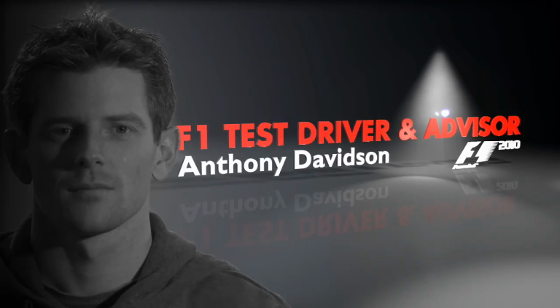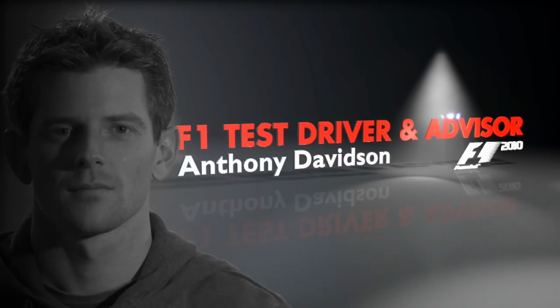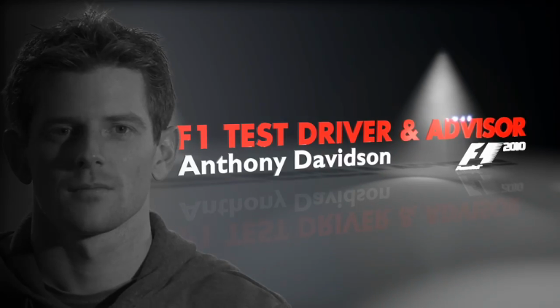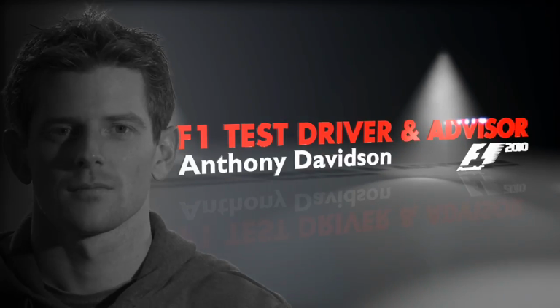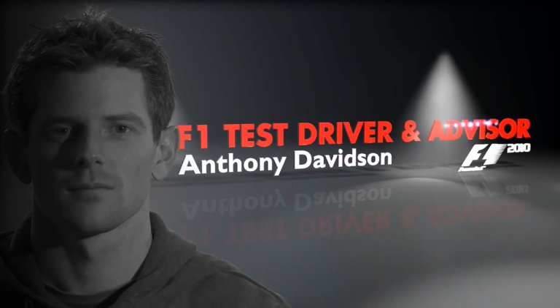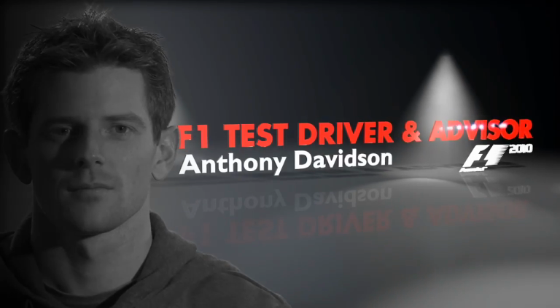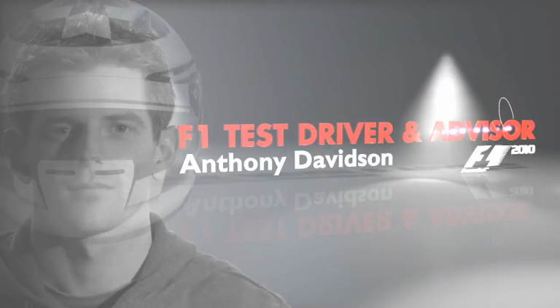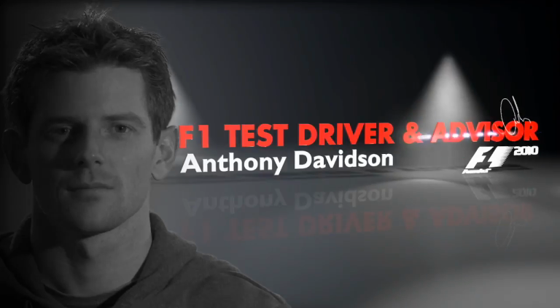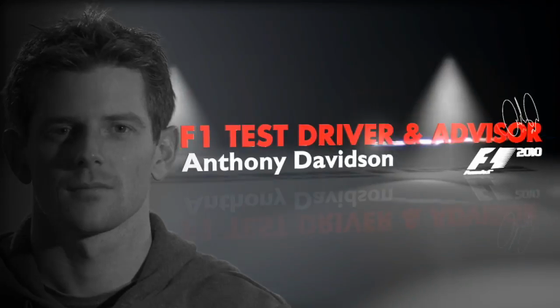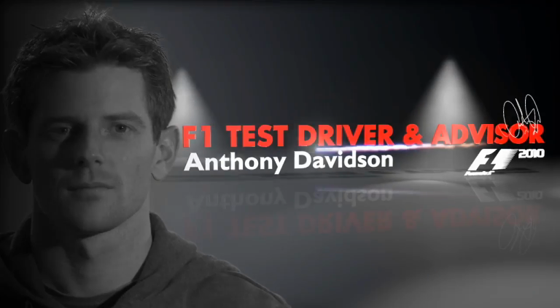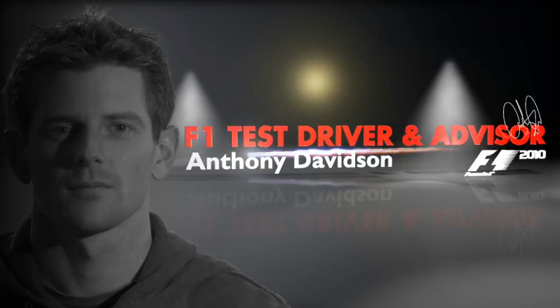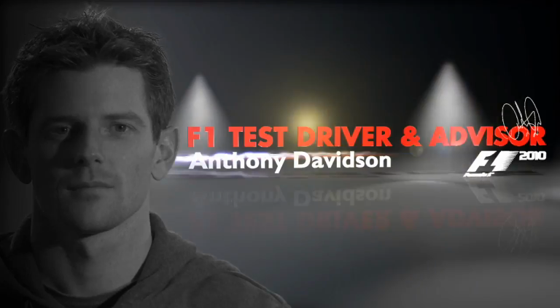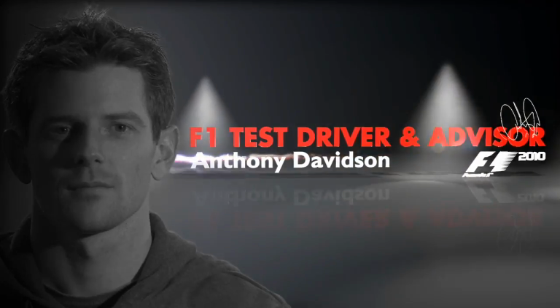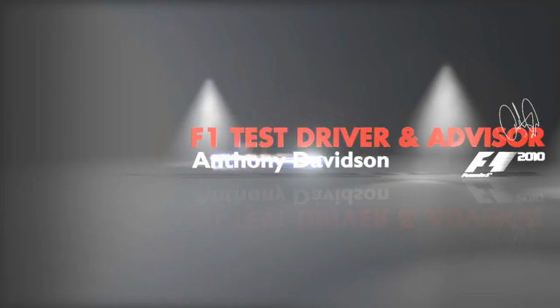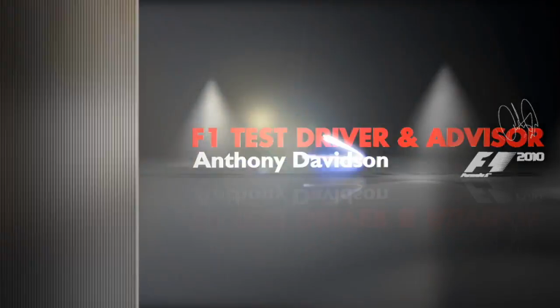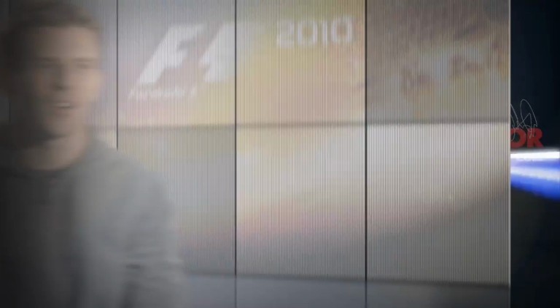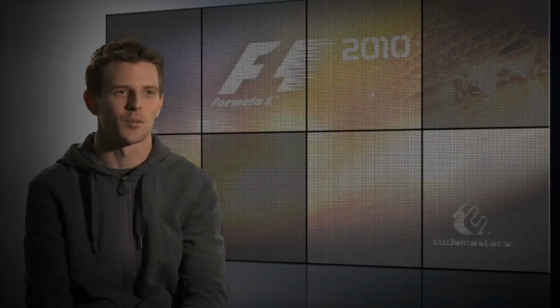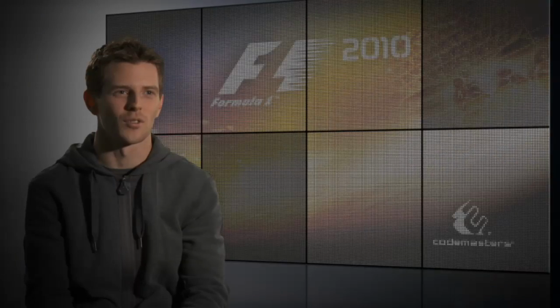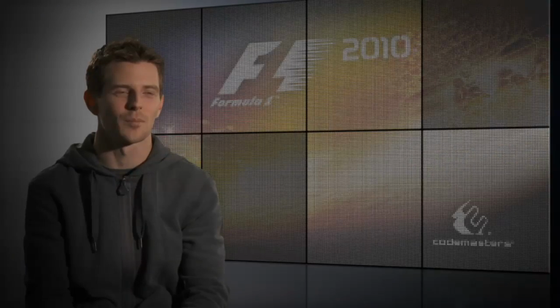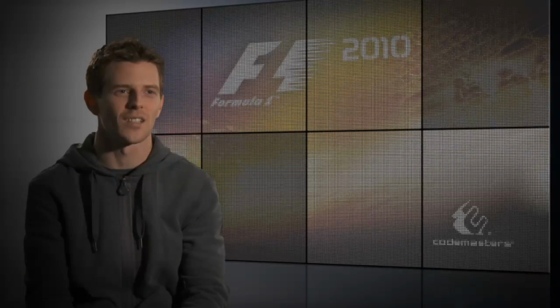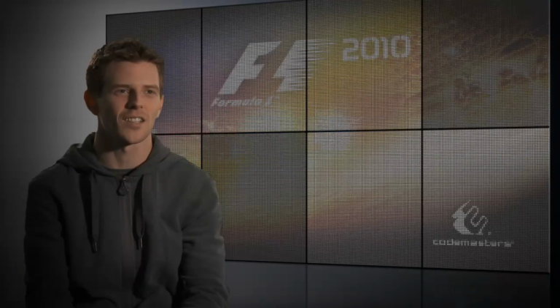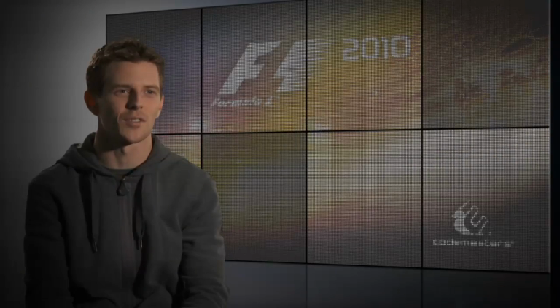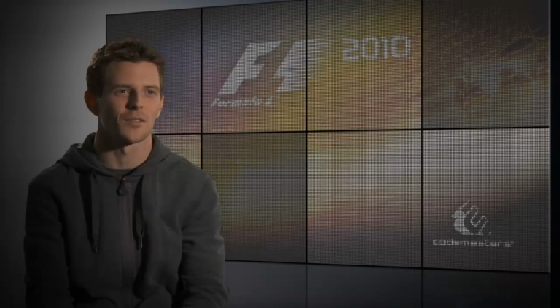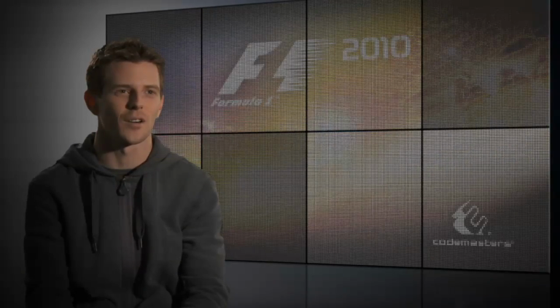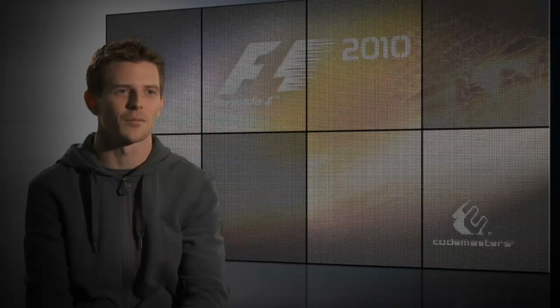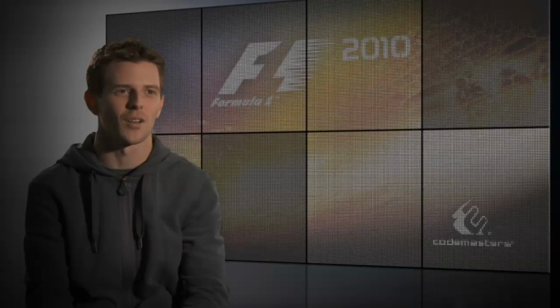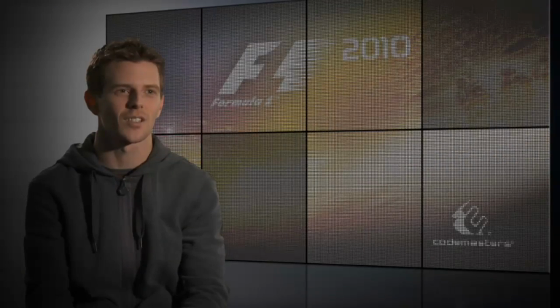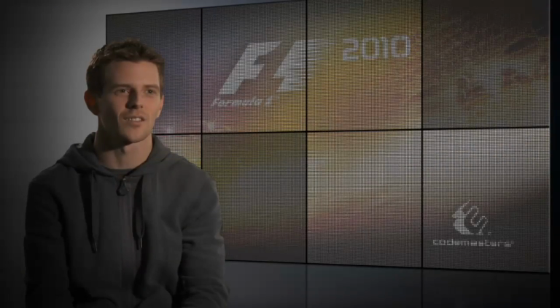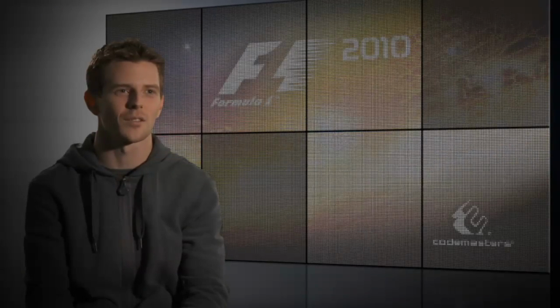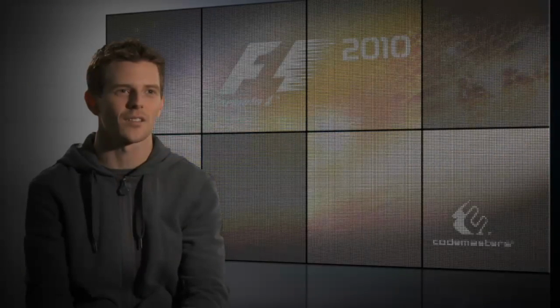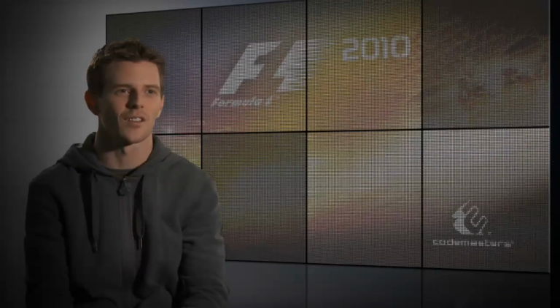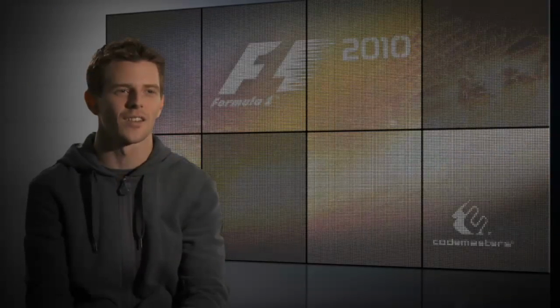I'm Anthony Davidson. I was the Brawn GP test and reserve driver from last season, 2009.